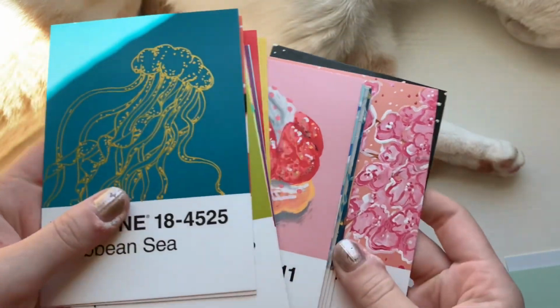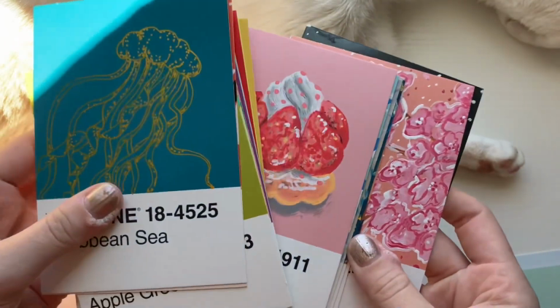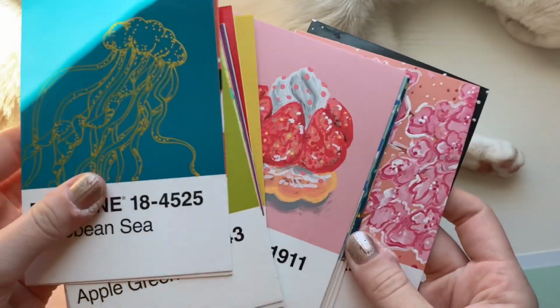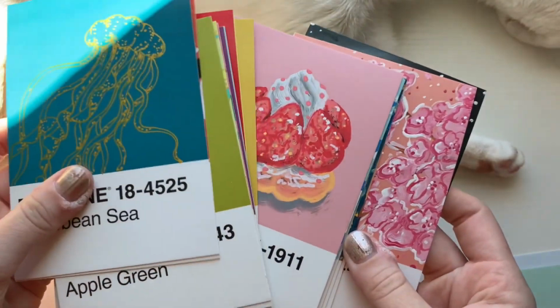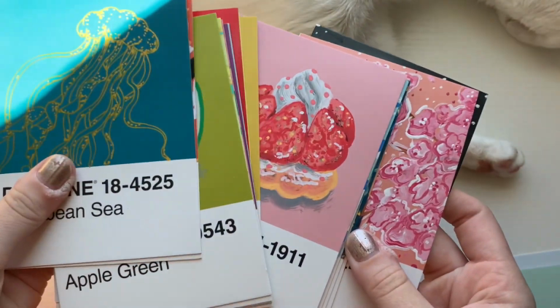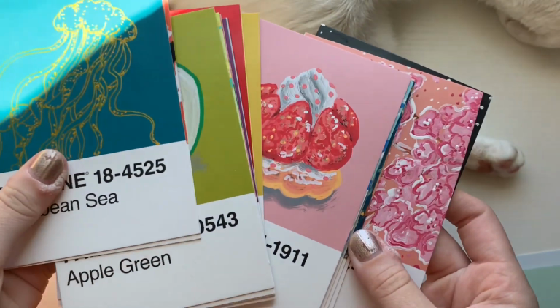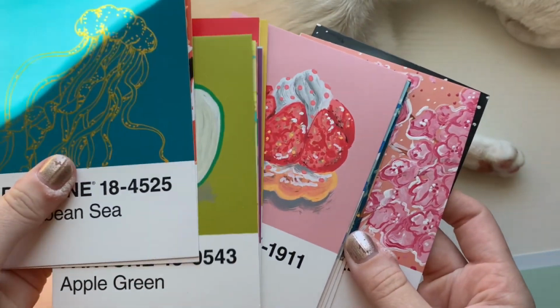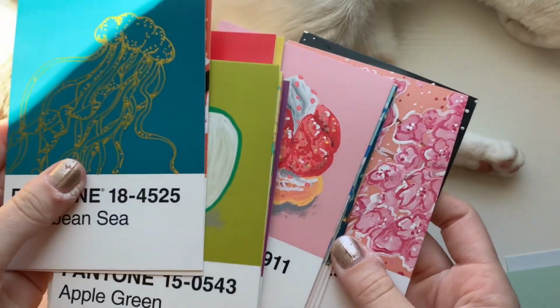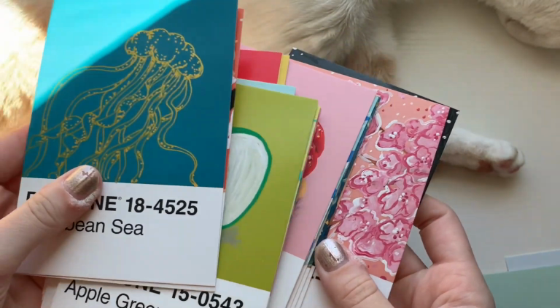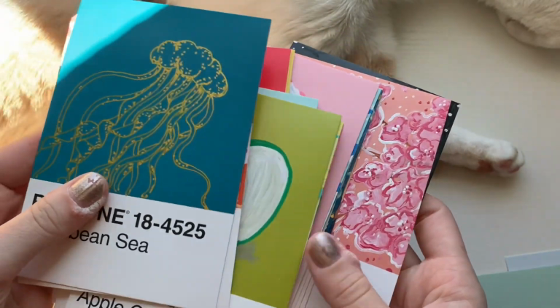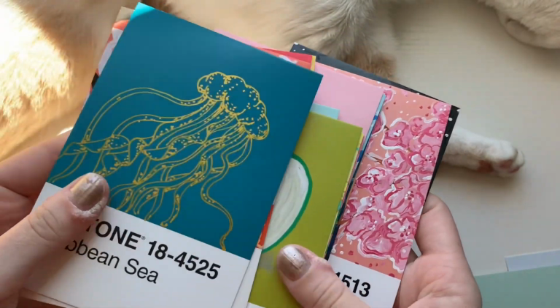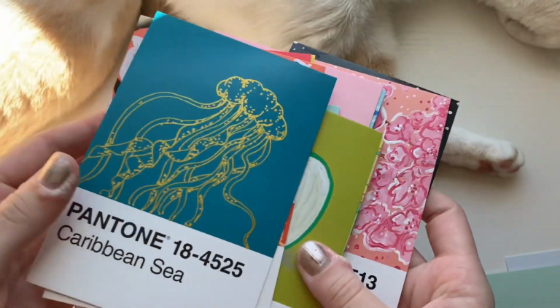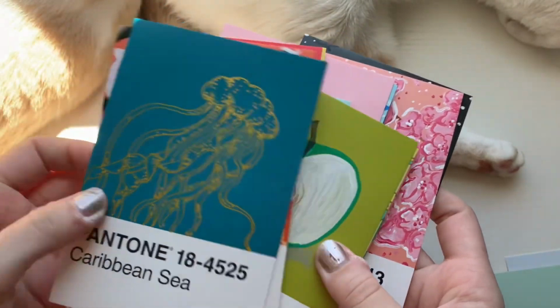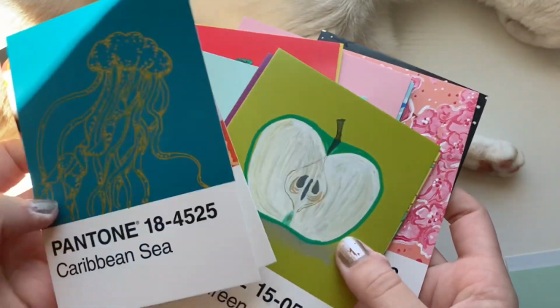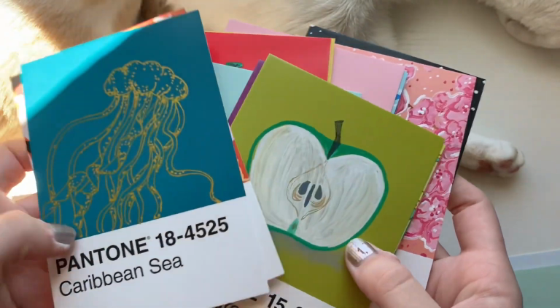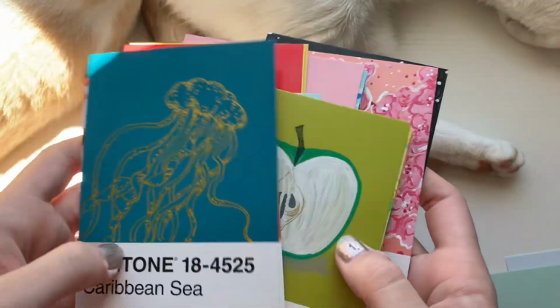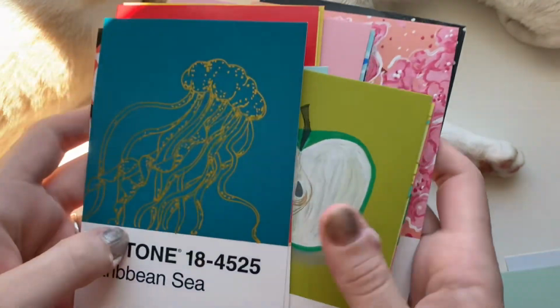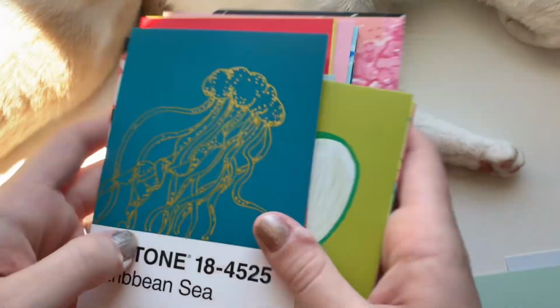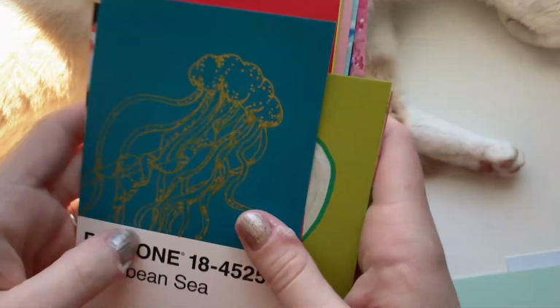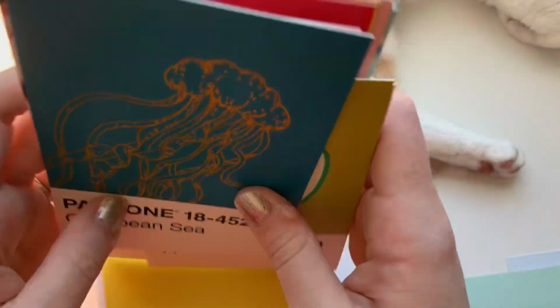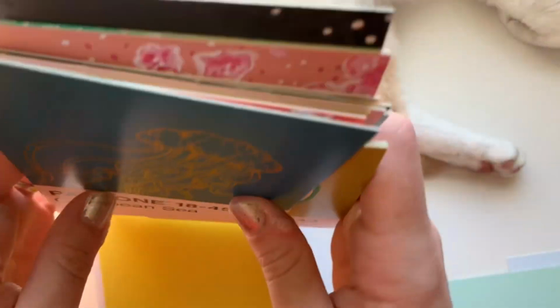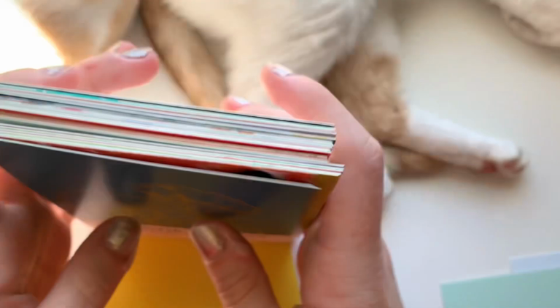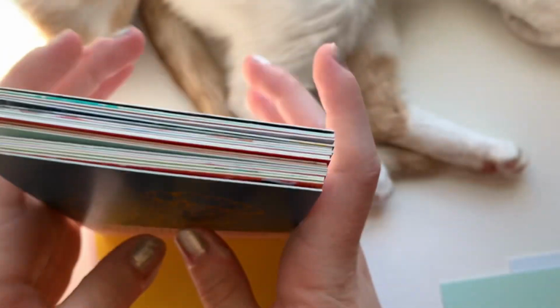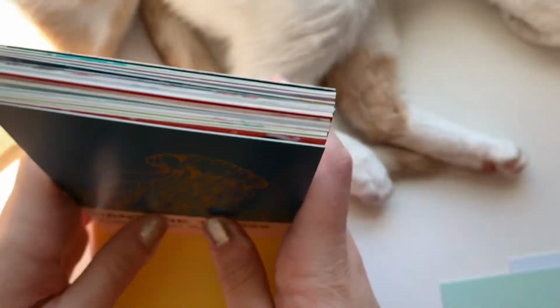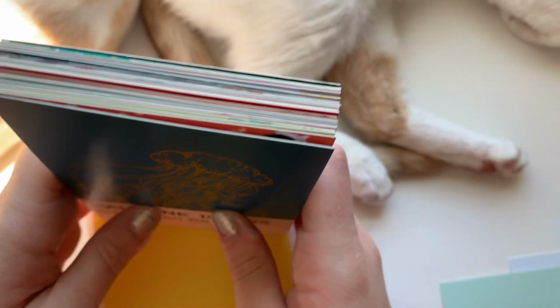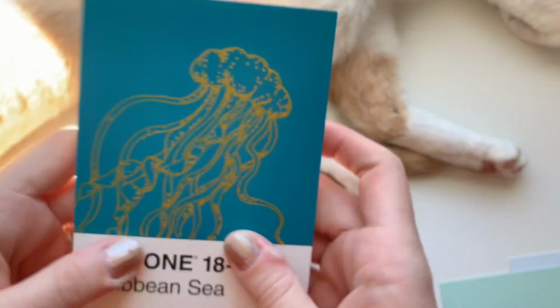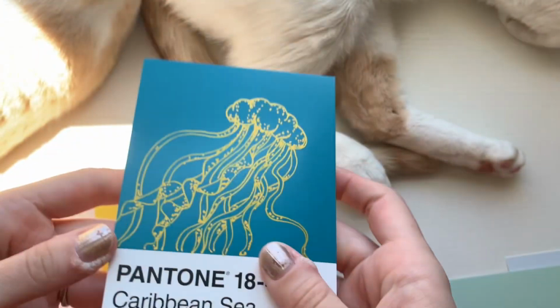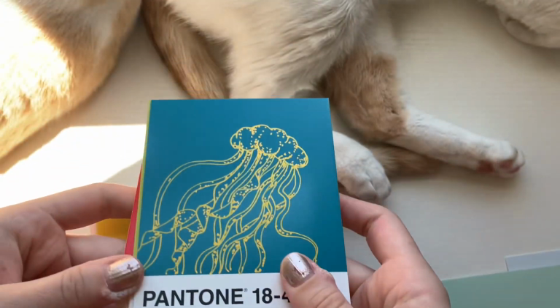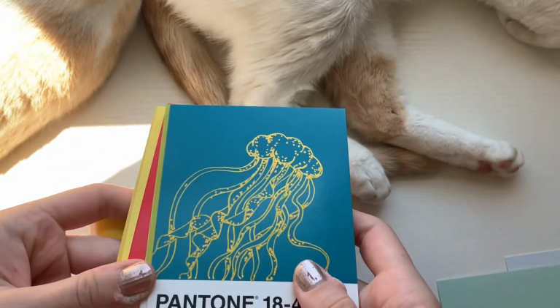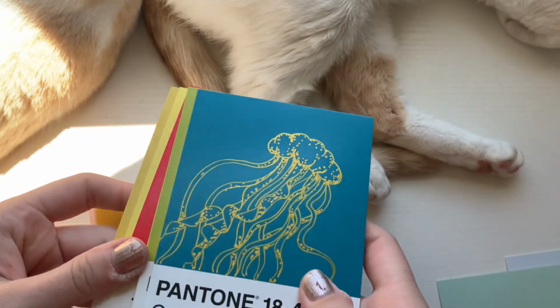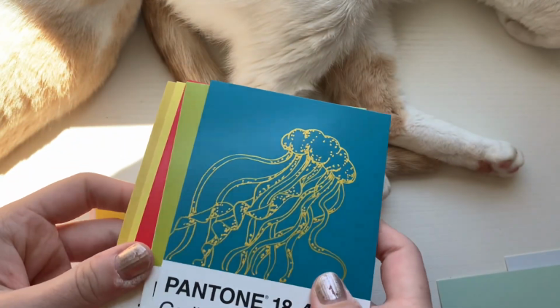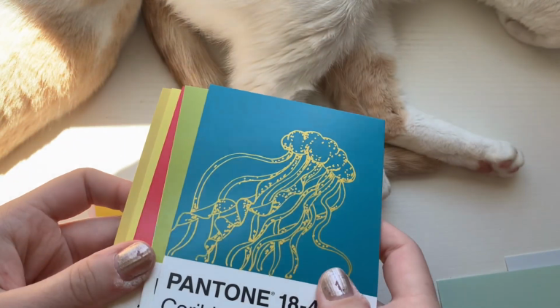Before I begin, be sure to like and subscribe and let's see what I can come up with for today's postcards.